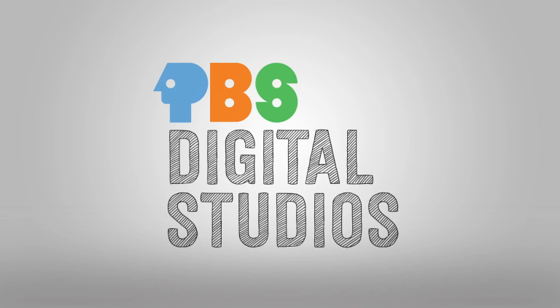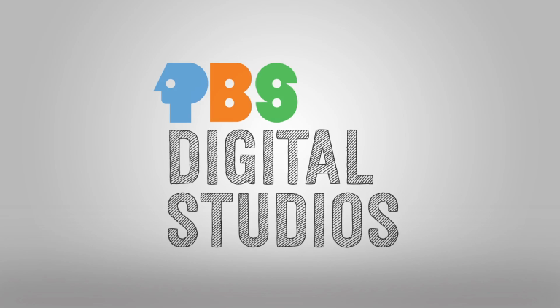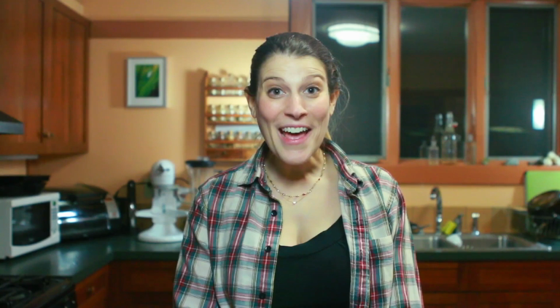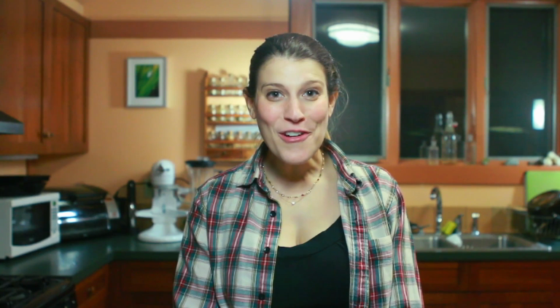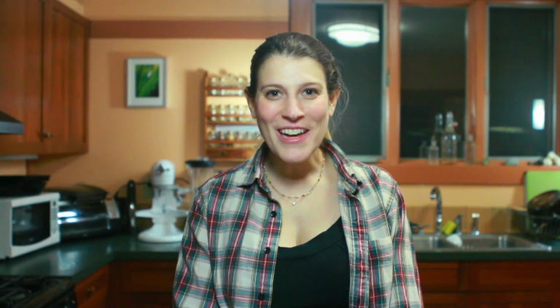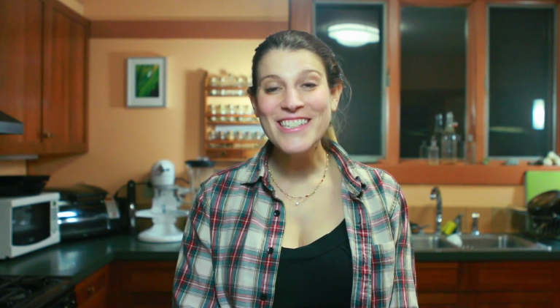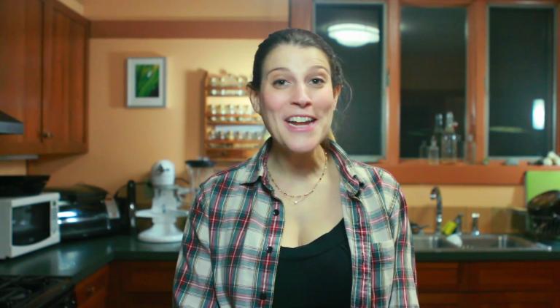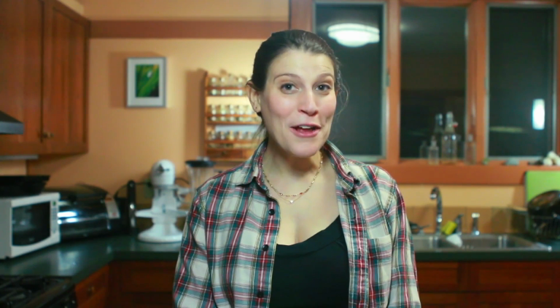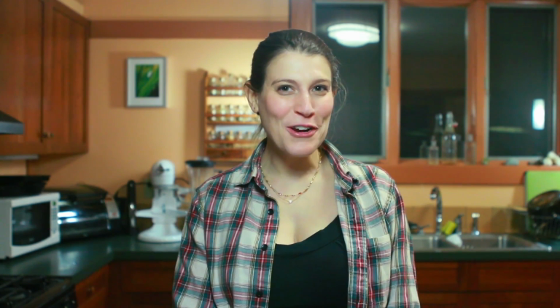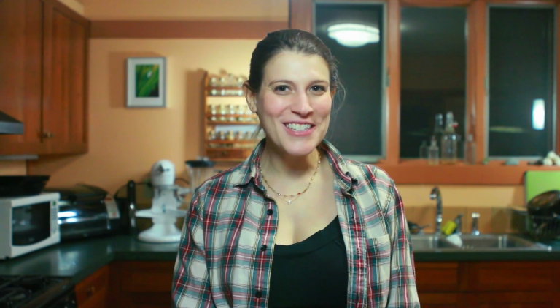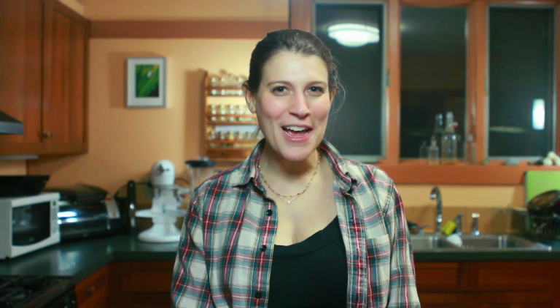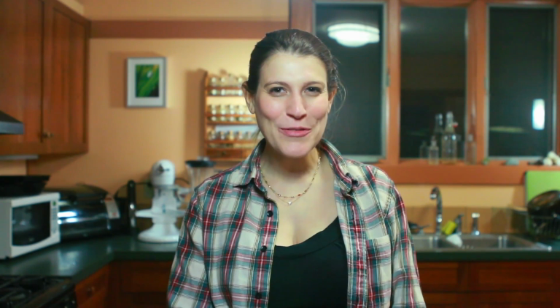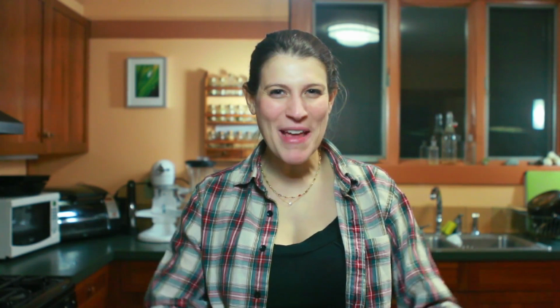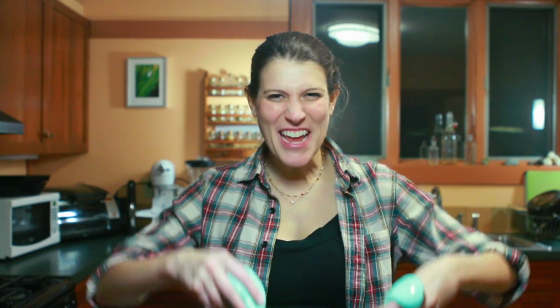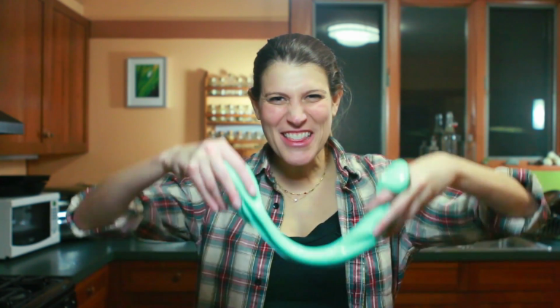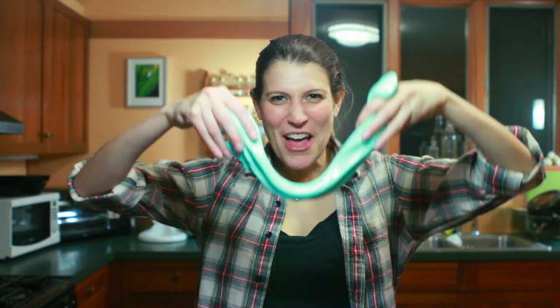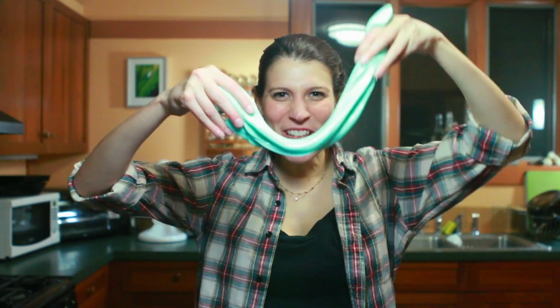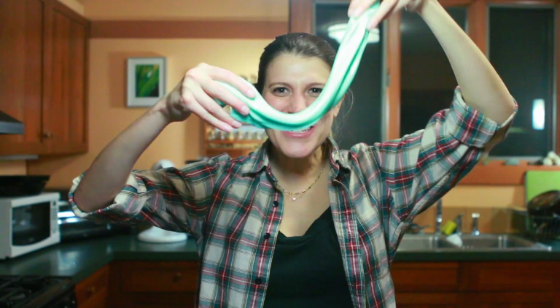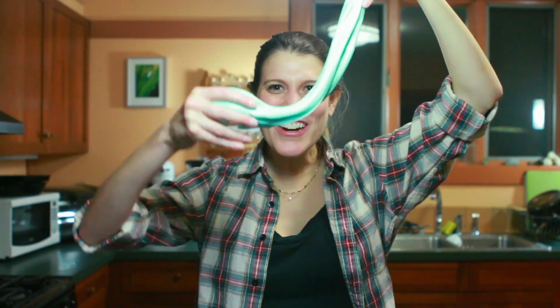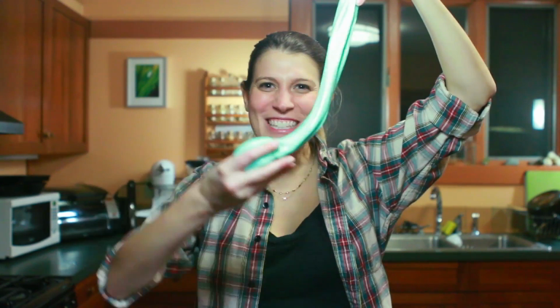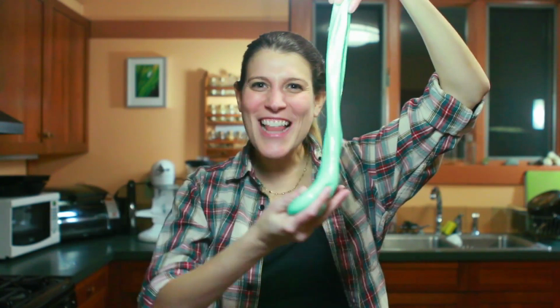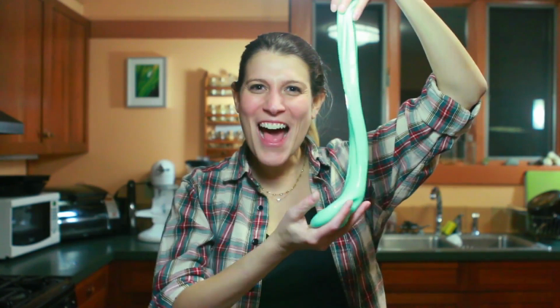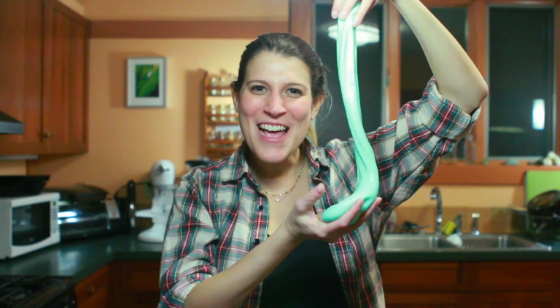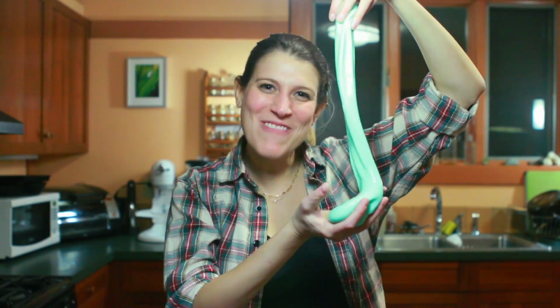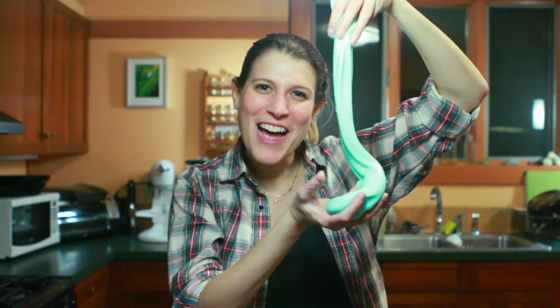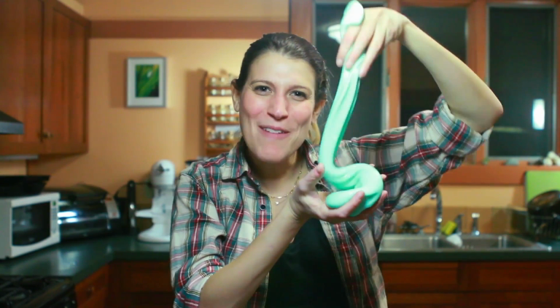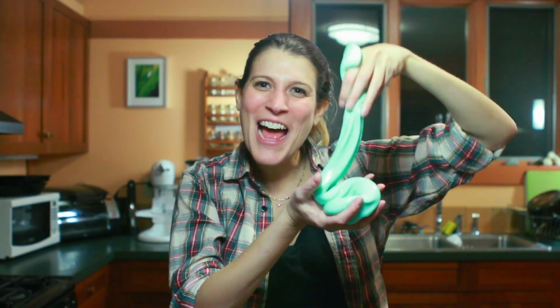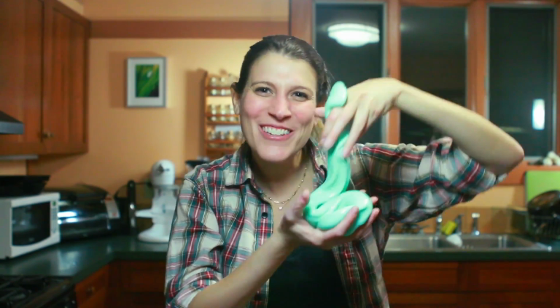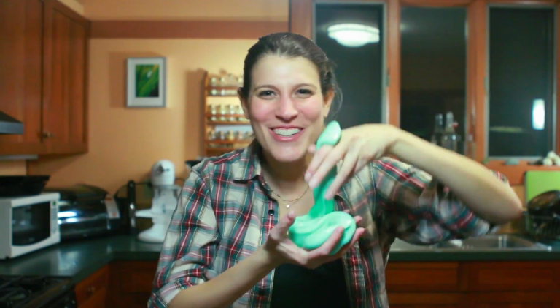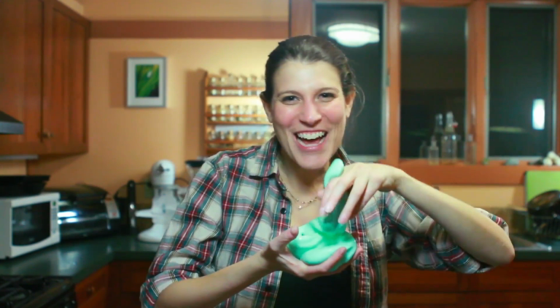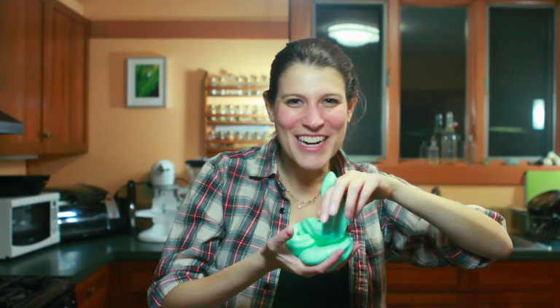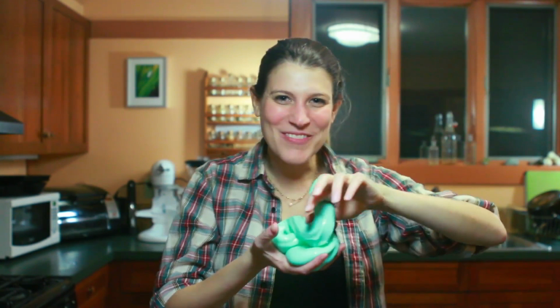Hey everyone! Today on Gross Science, we're making glow-in-the-dark slime with common household items!